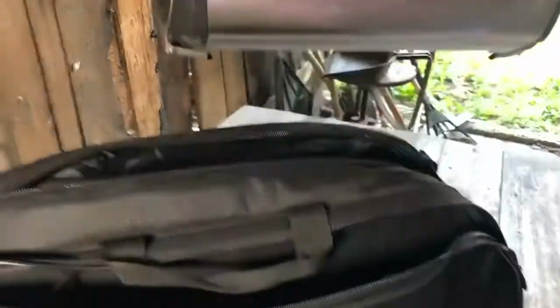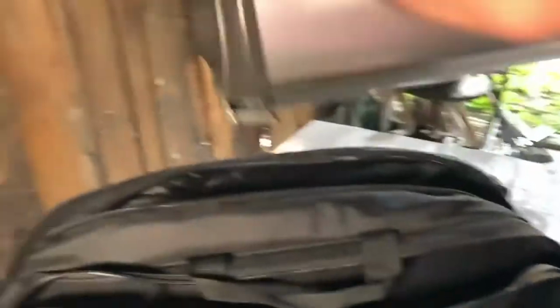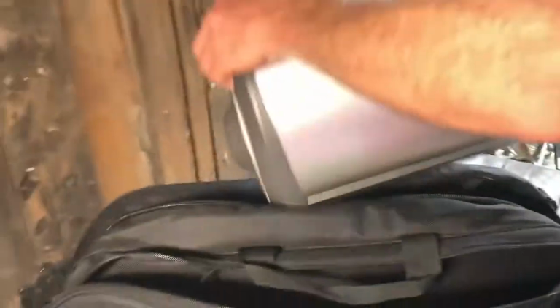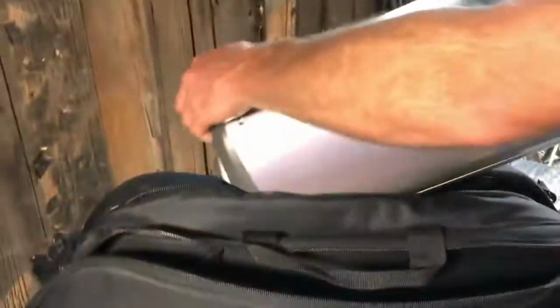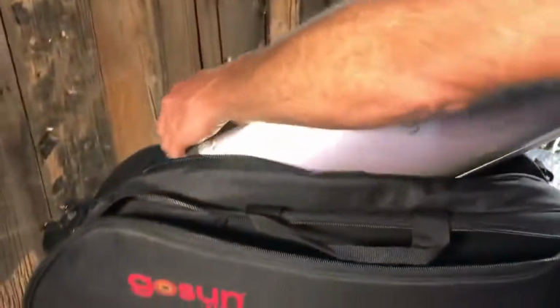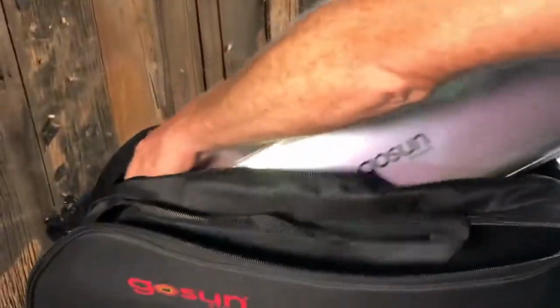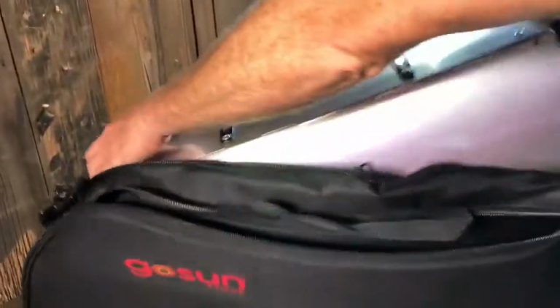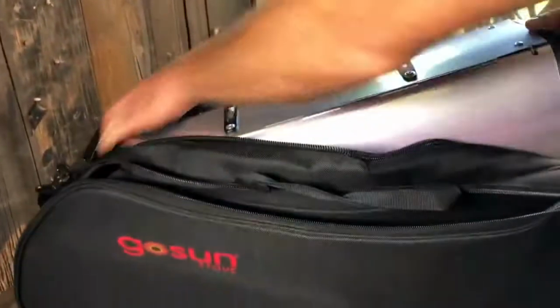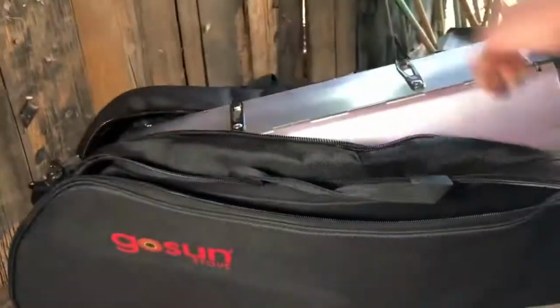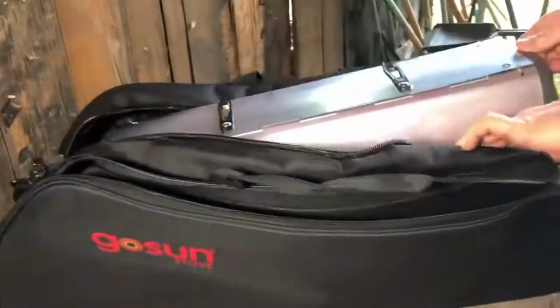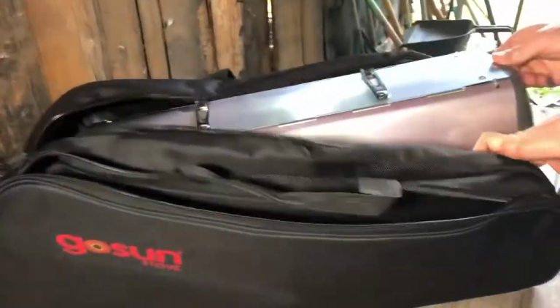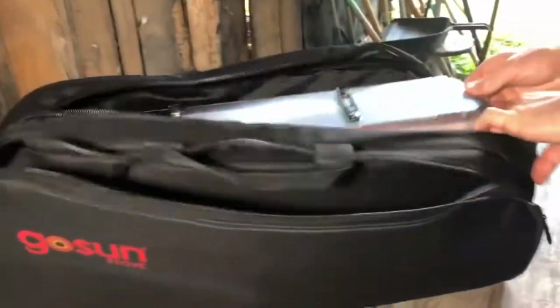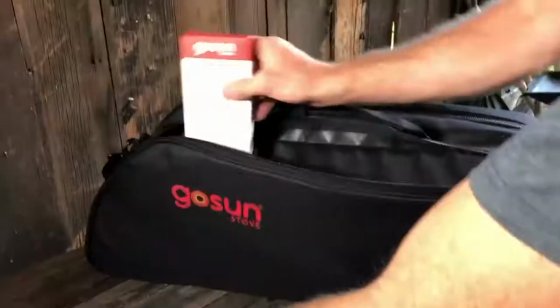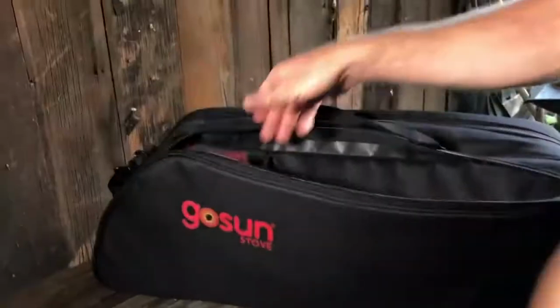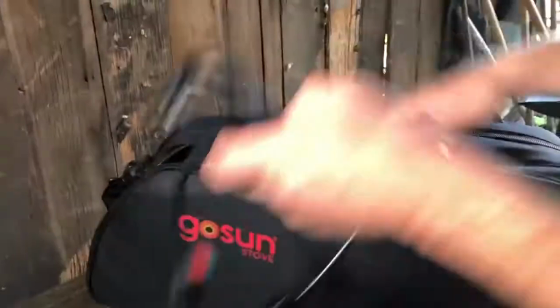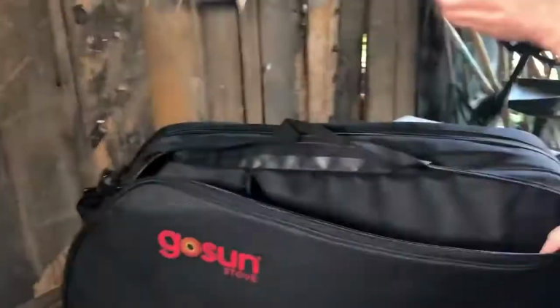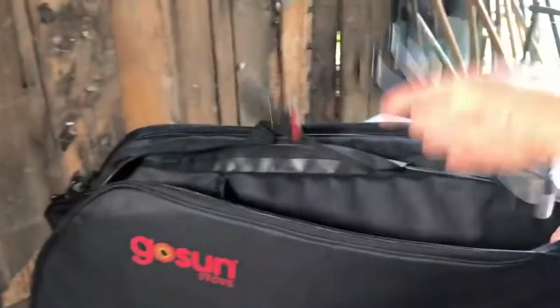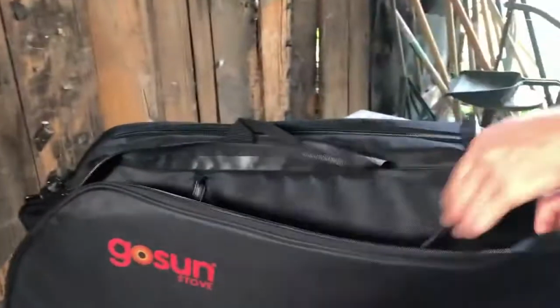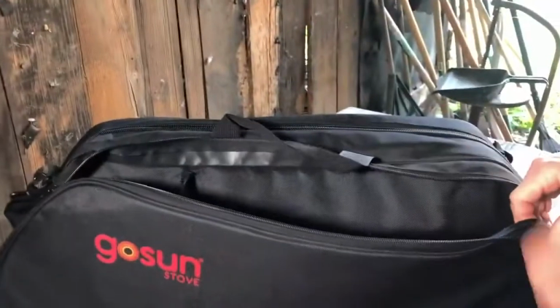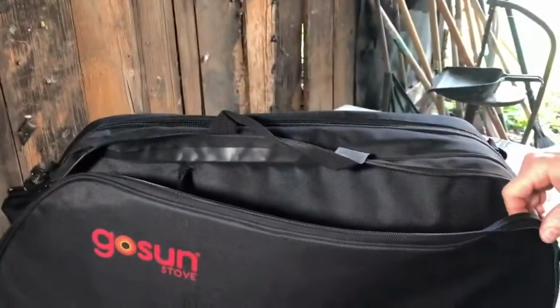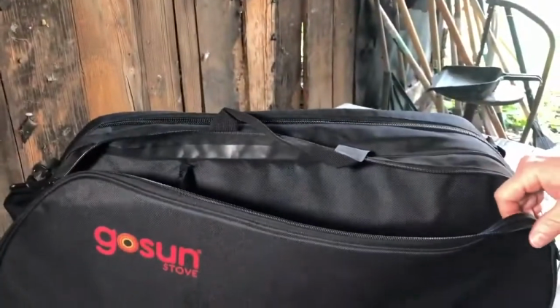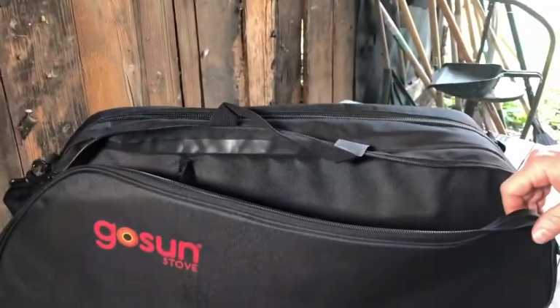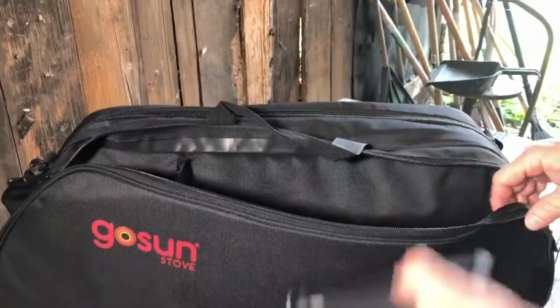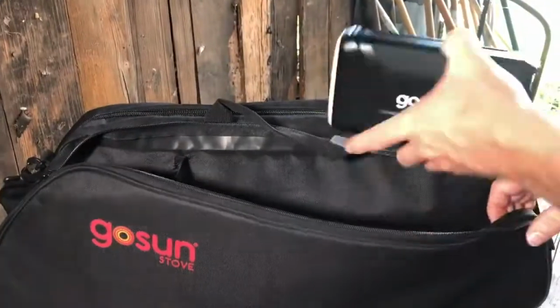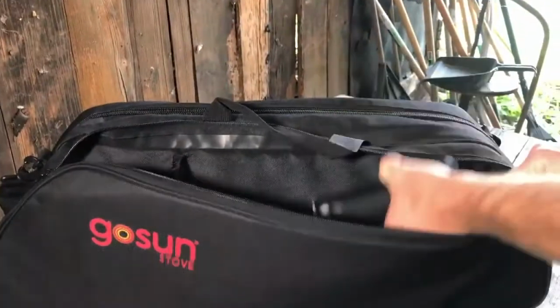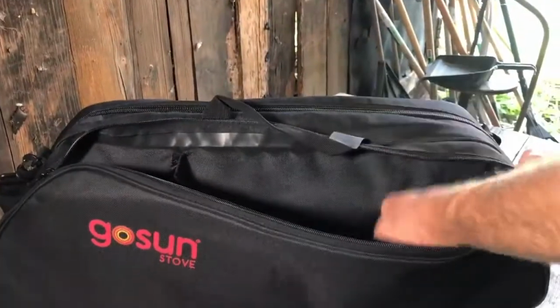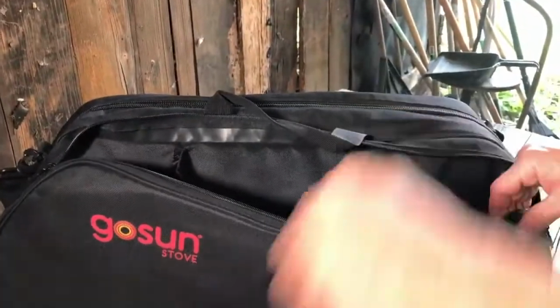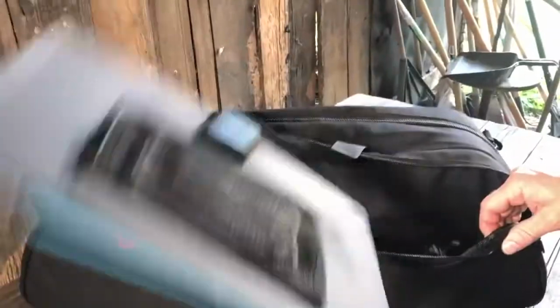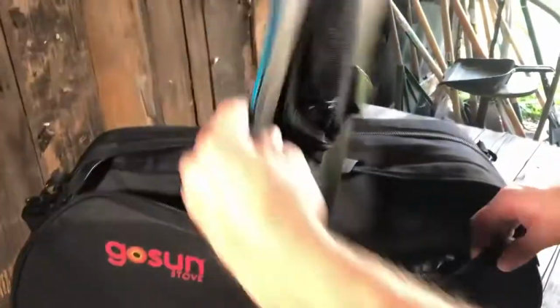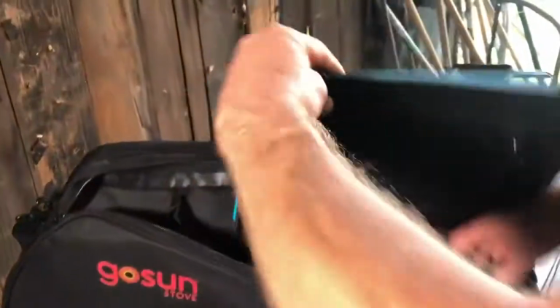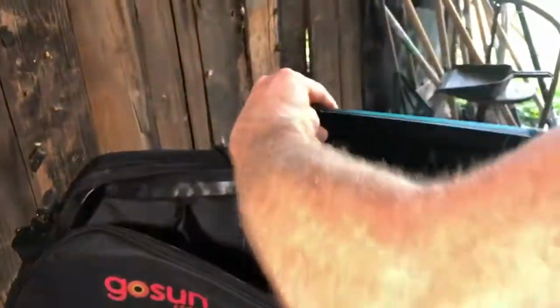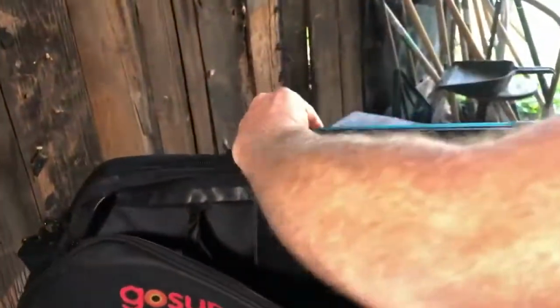Finally, when you're ready to move, the Fusion plus all your accessories and ingredients fit into the padded carrying case for added protection.